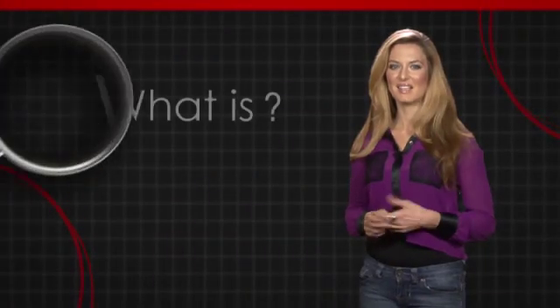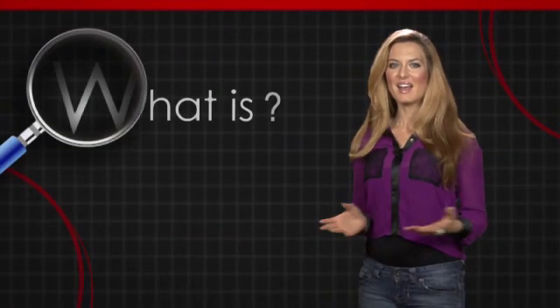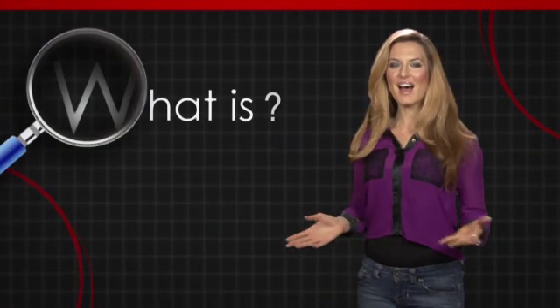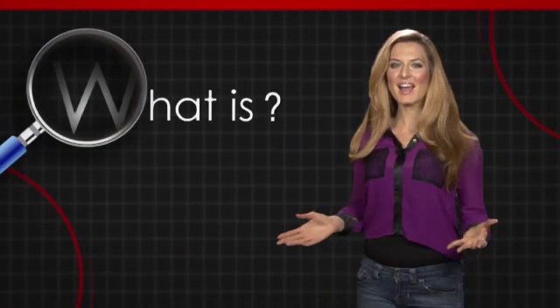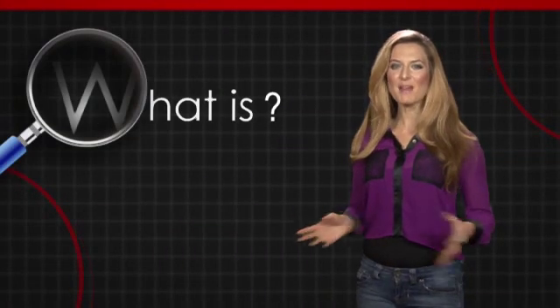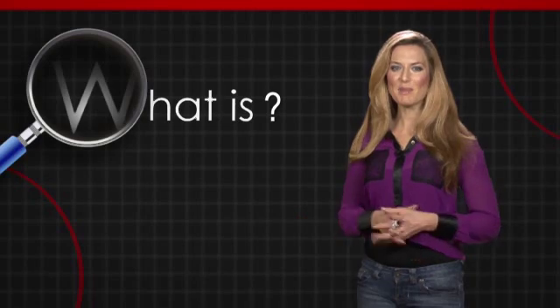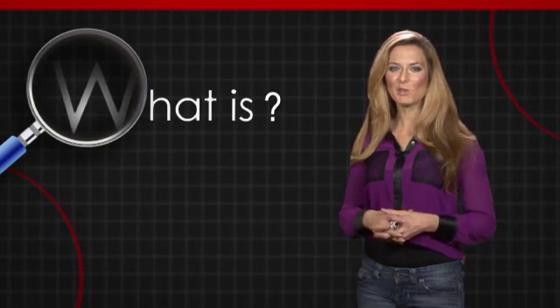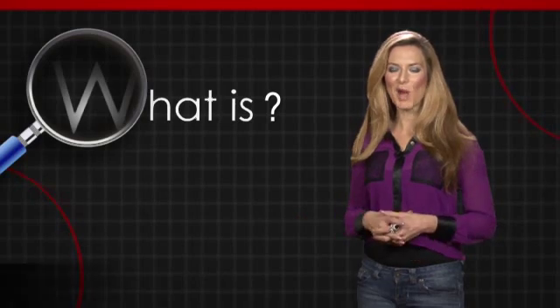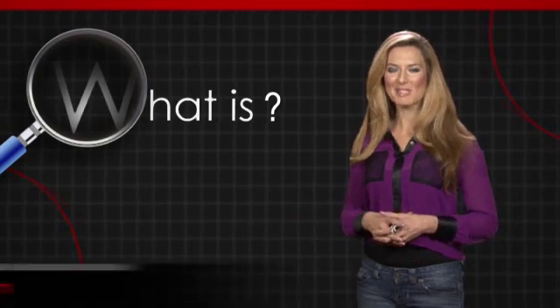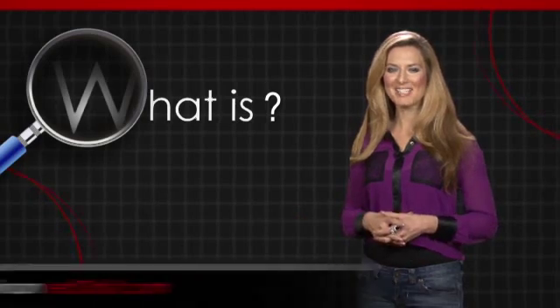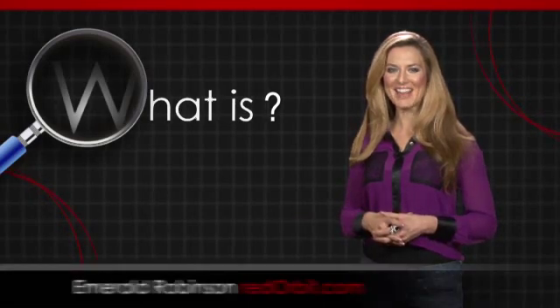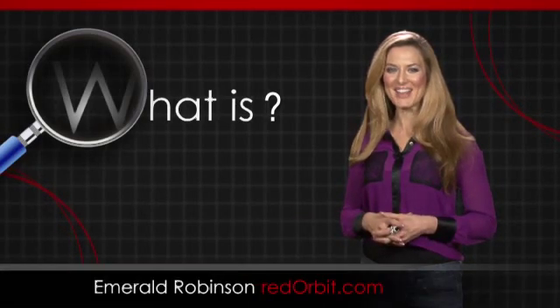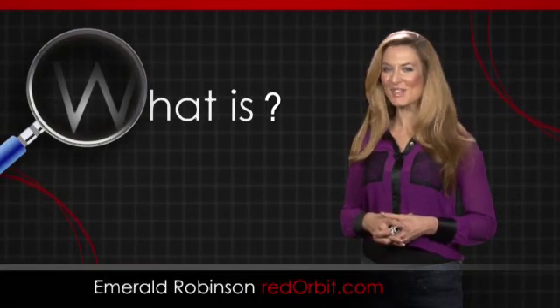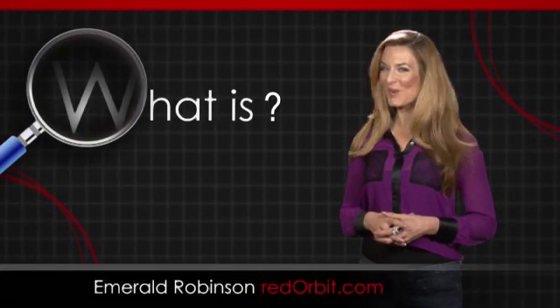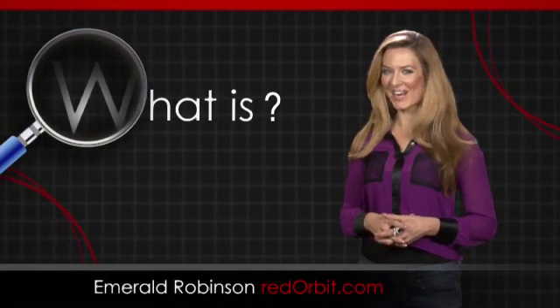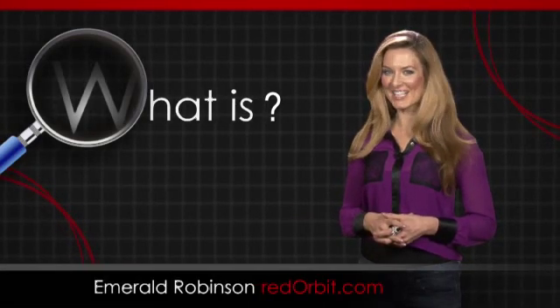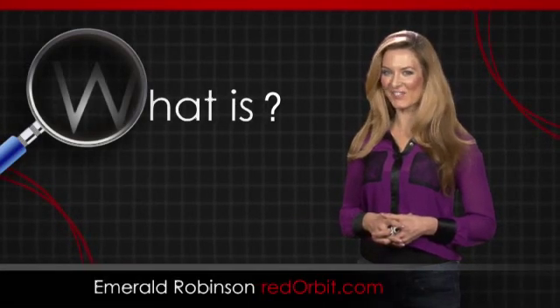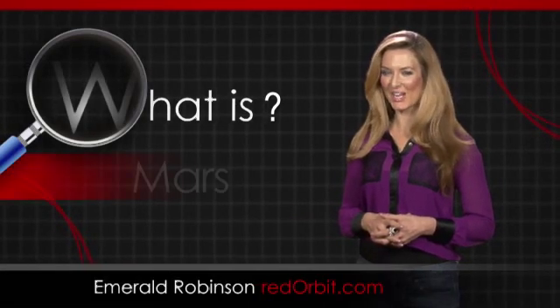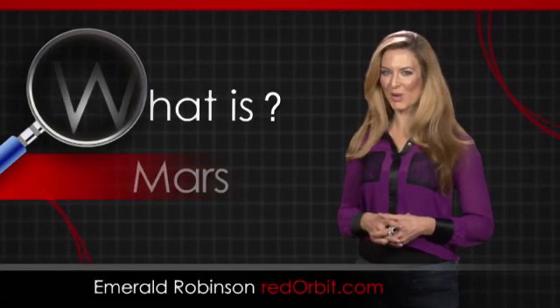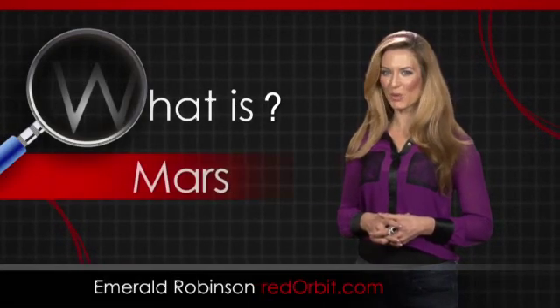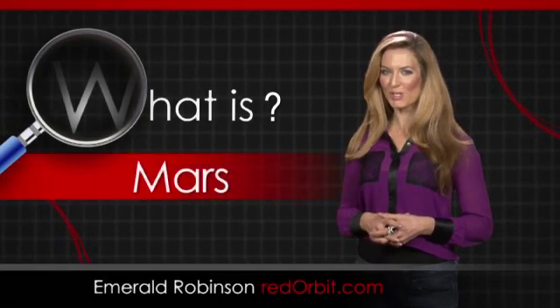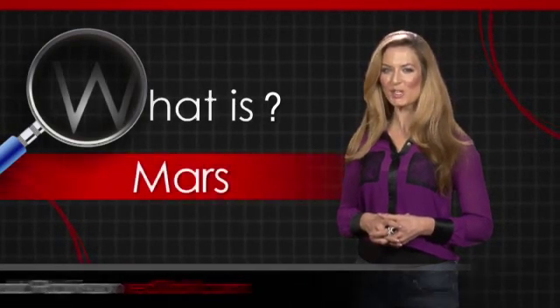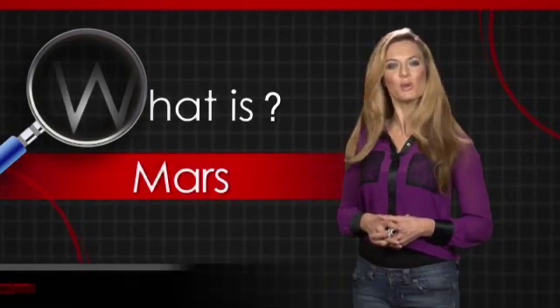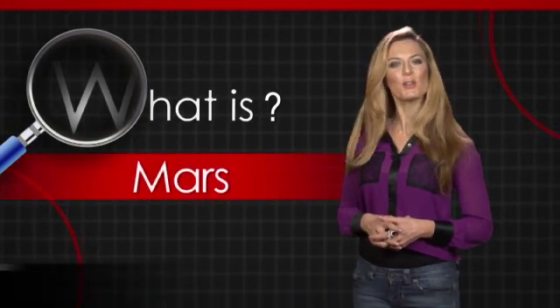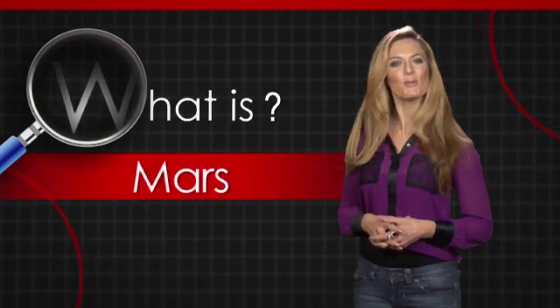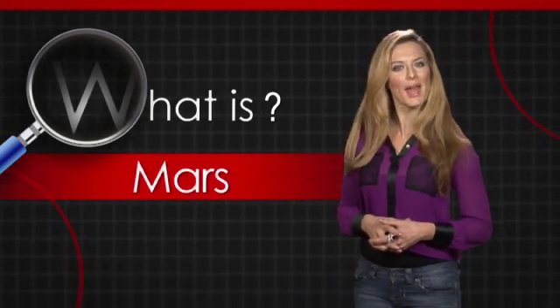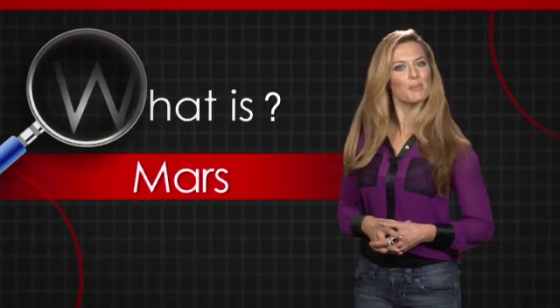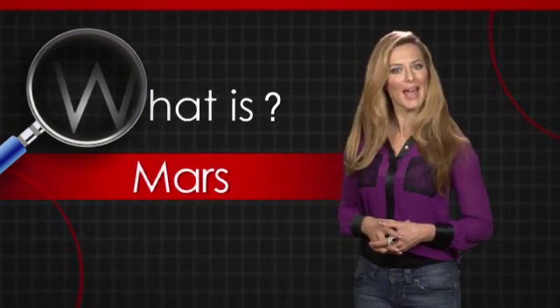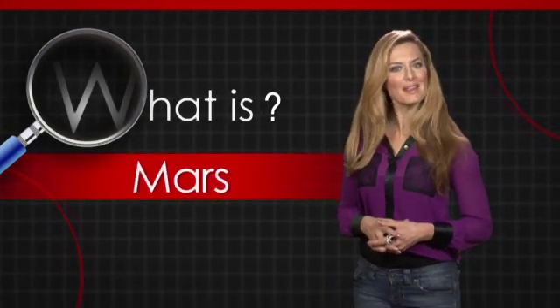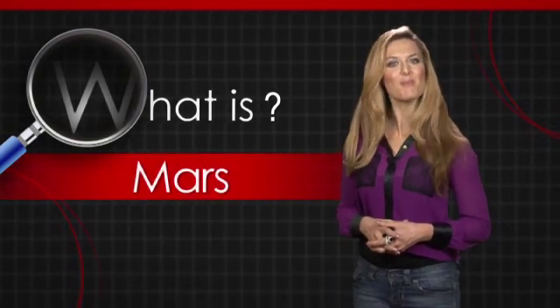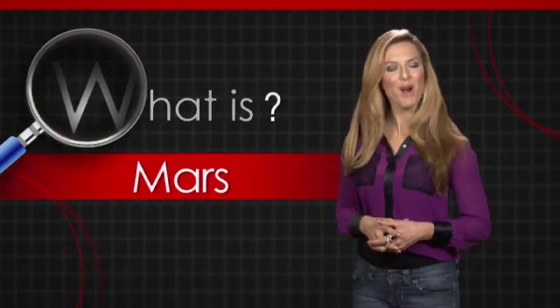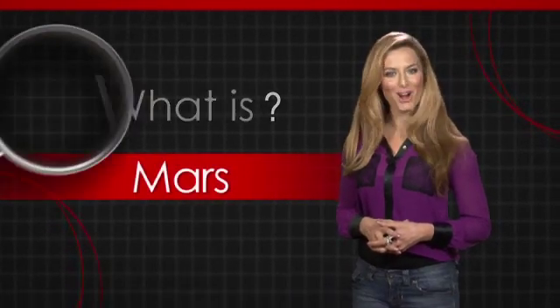Hi, I'm Emerald Robinson. In this What Is video, we're going to explore the red planet Mars.